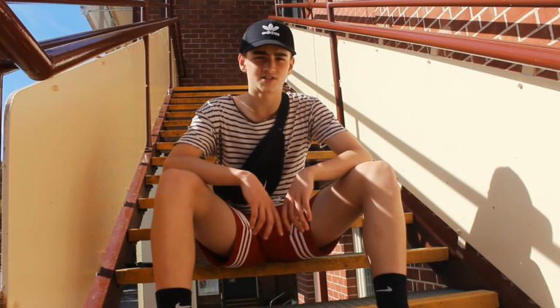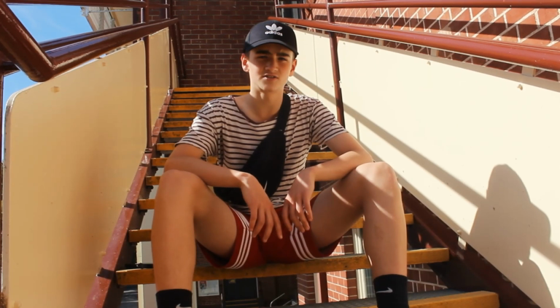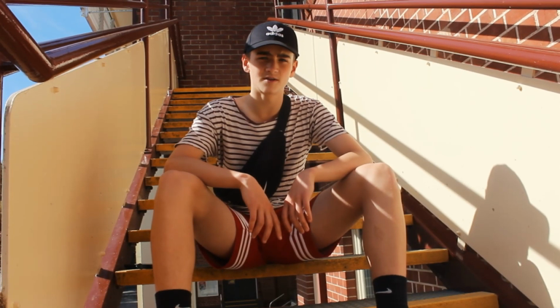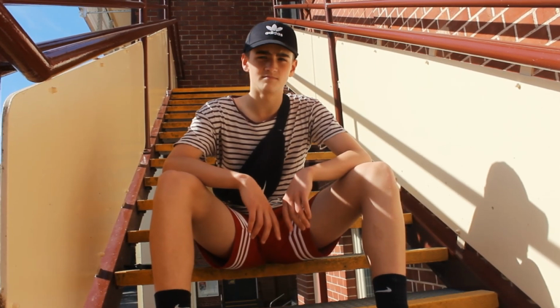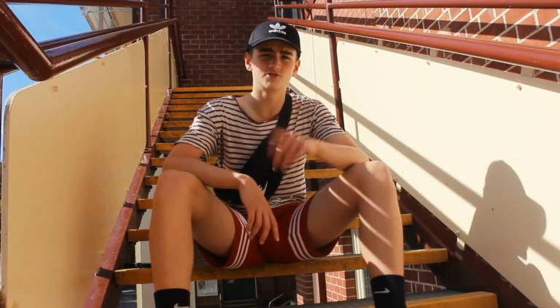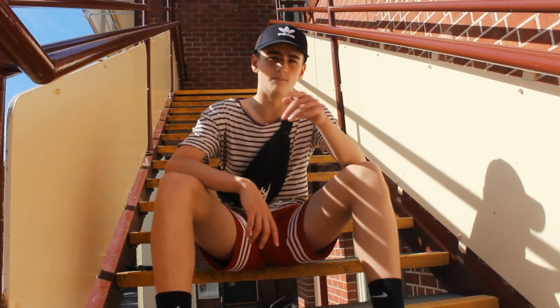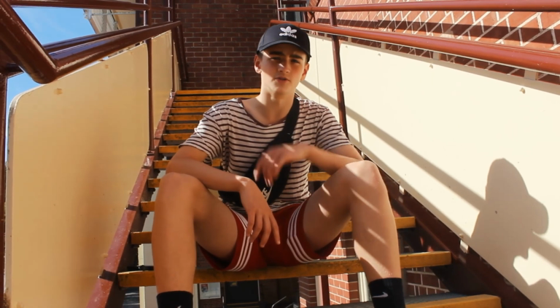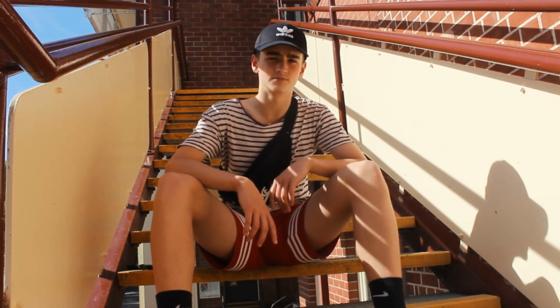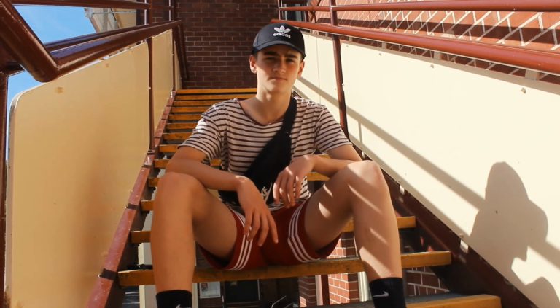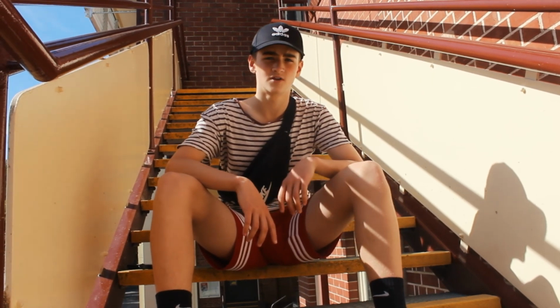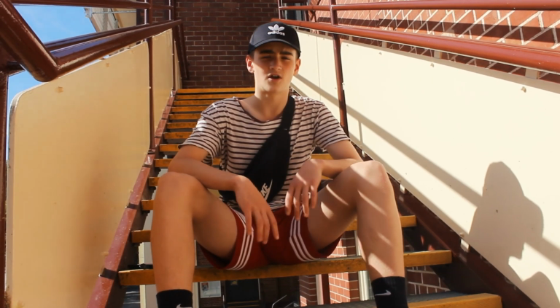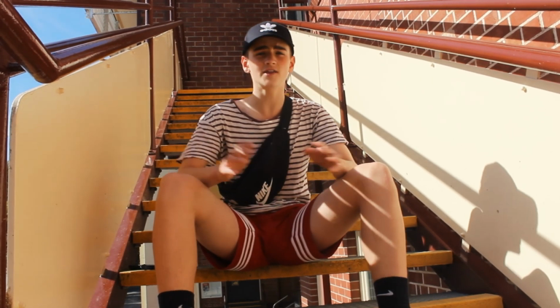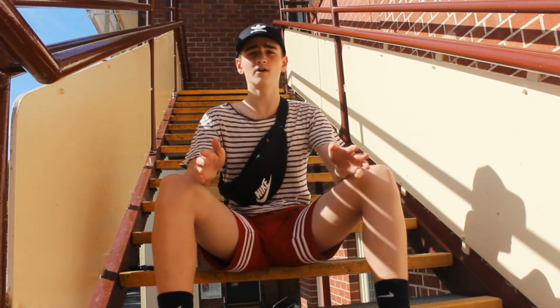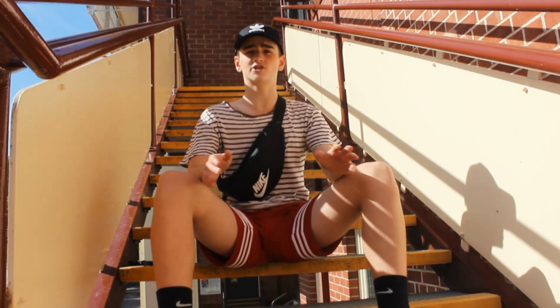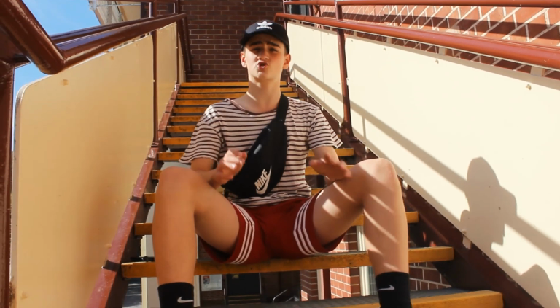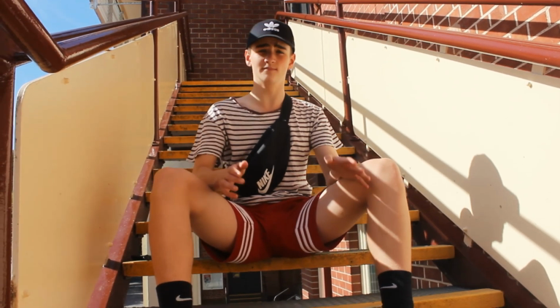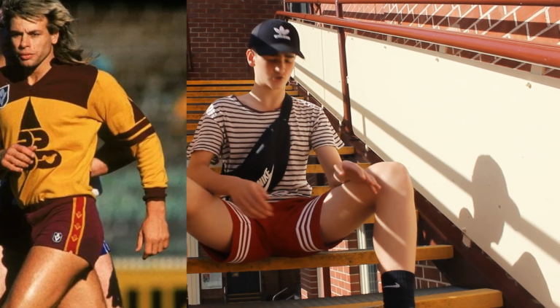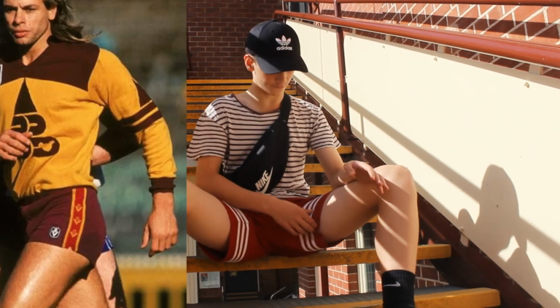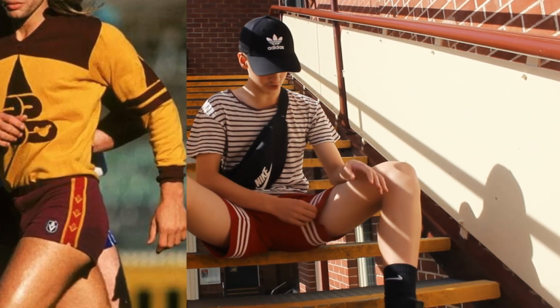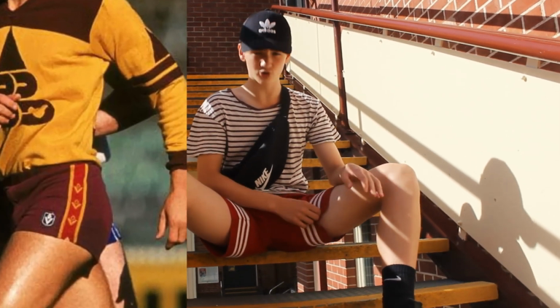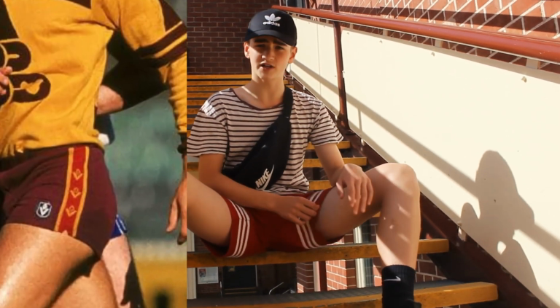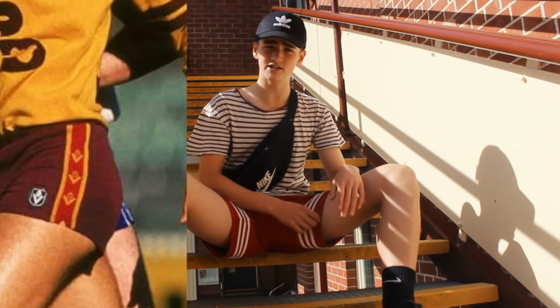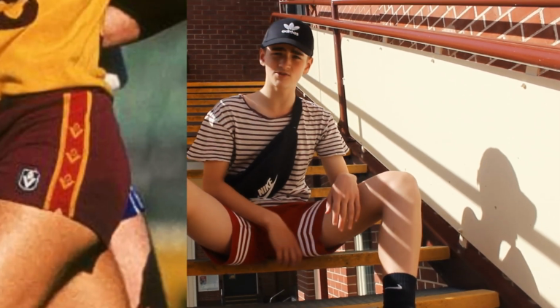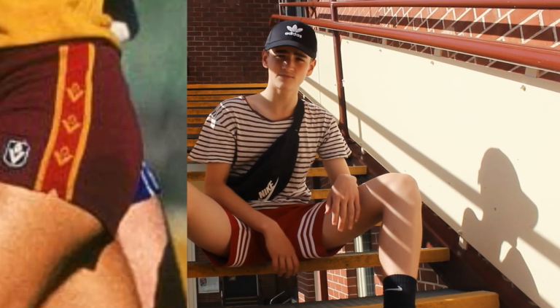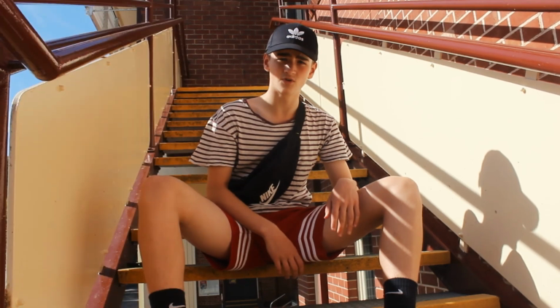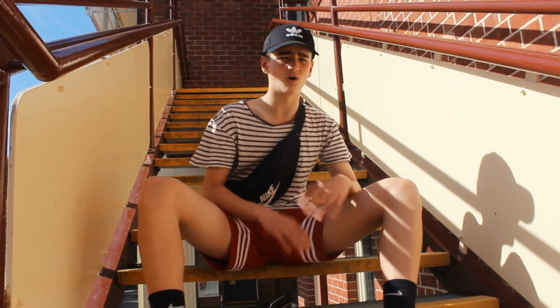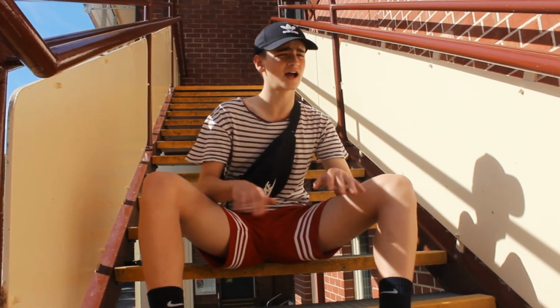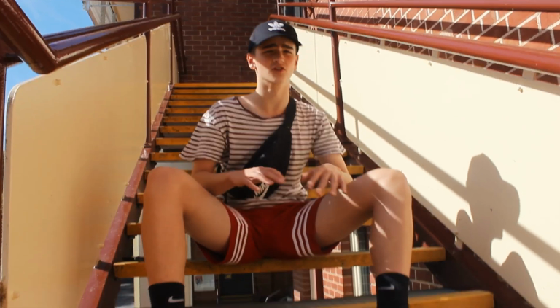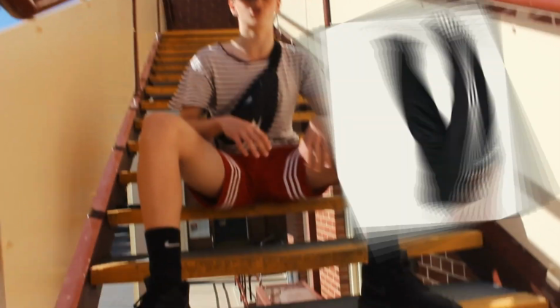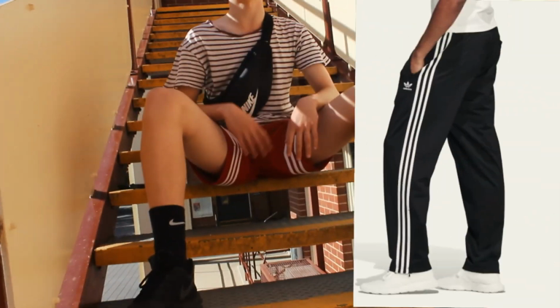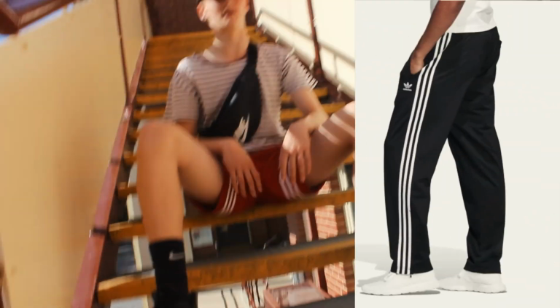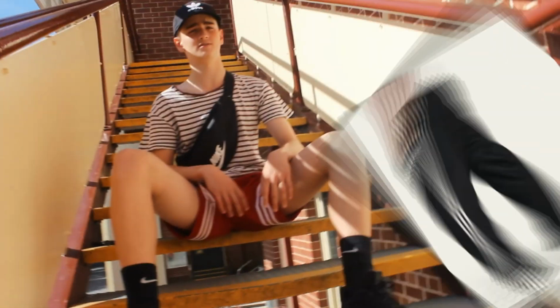Second step is your bottoms. Either wear extremely short footy shorts like these ones or hella long track pants.